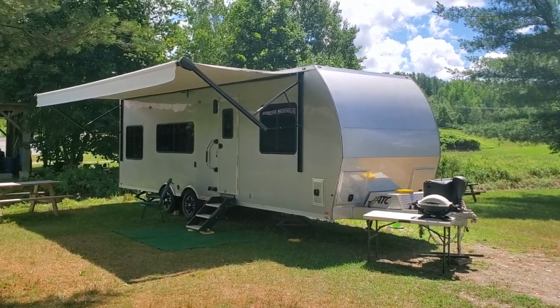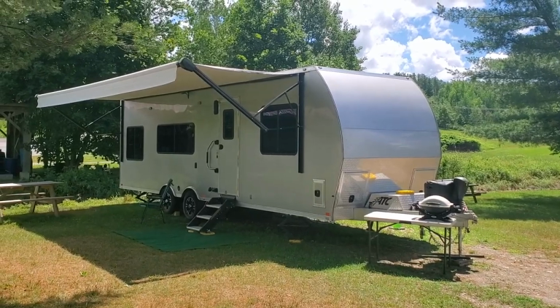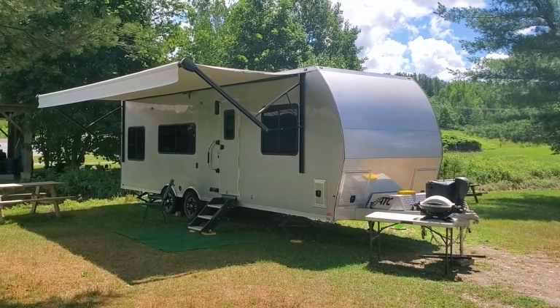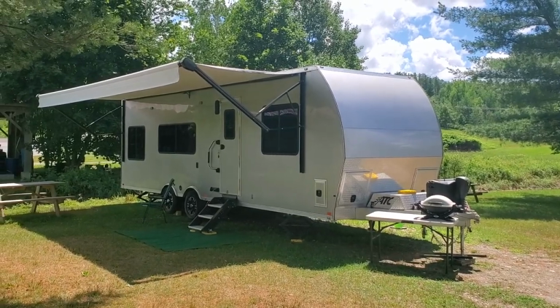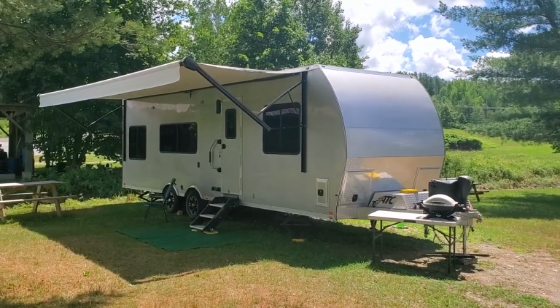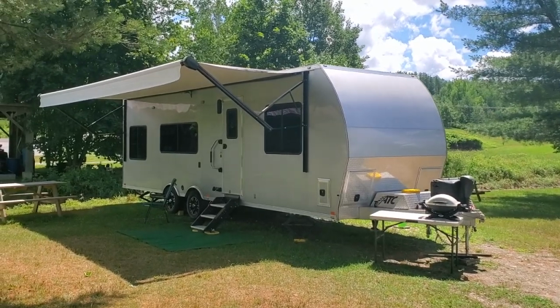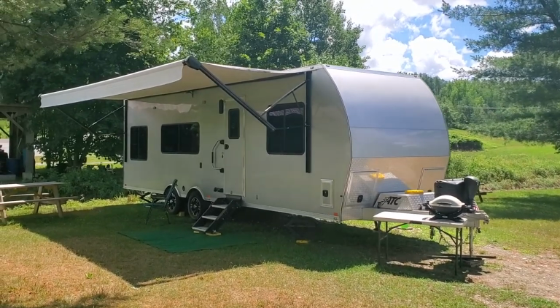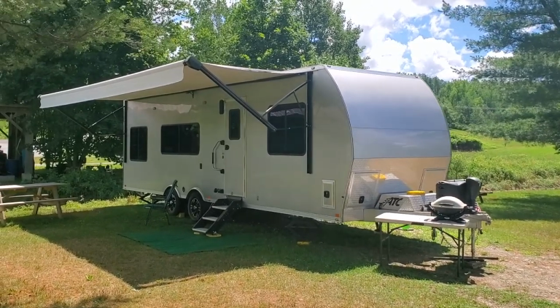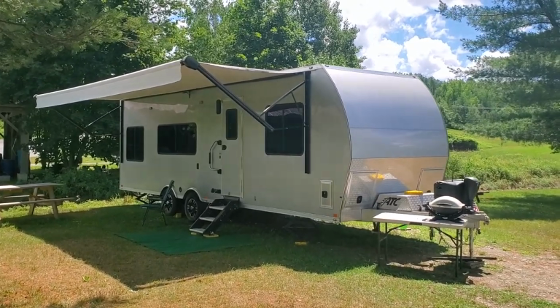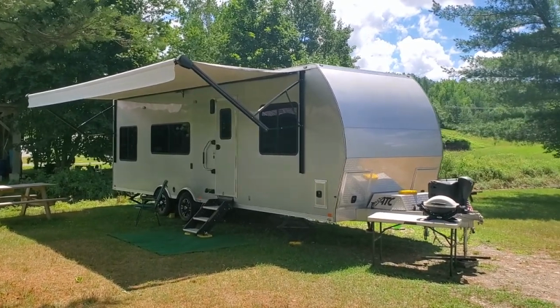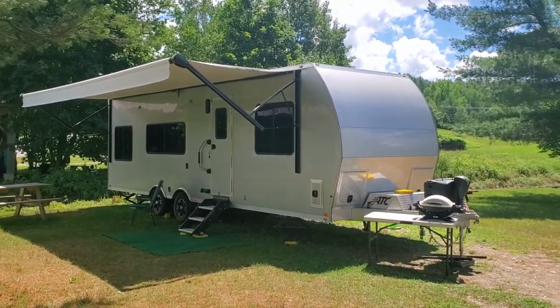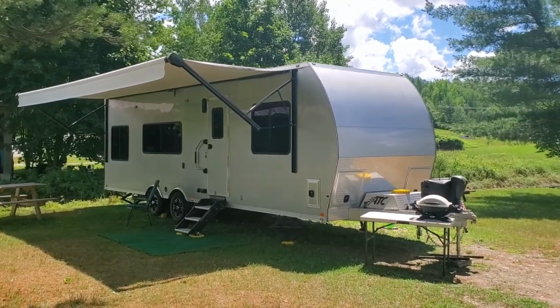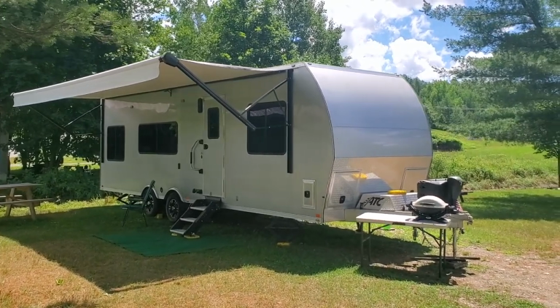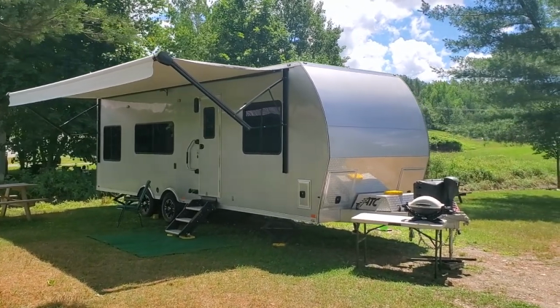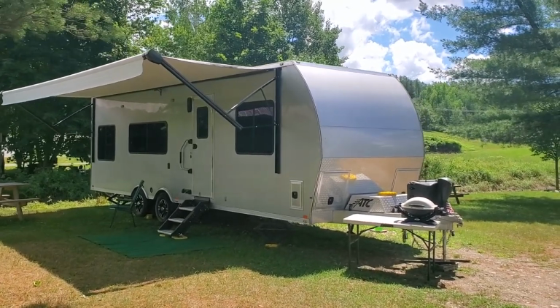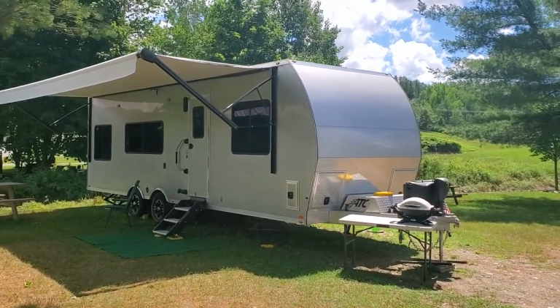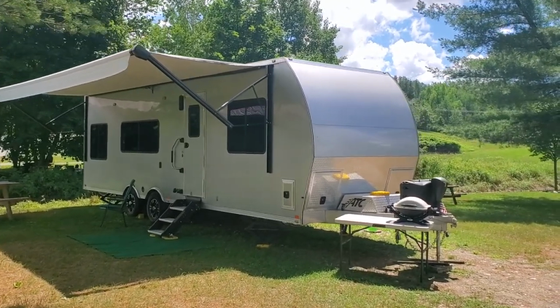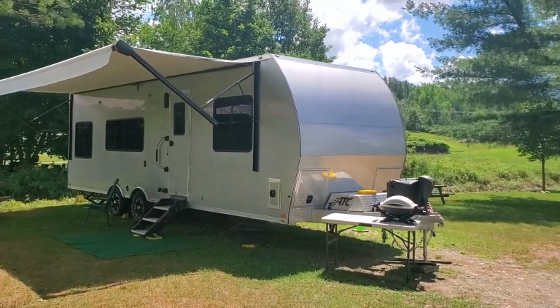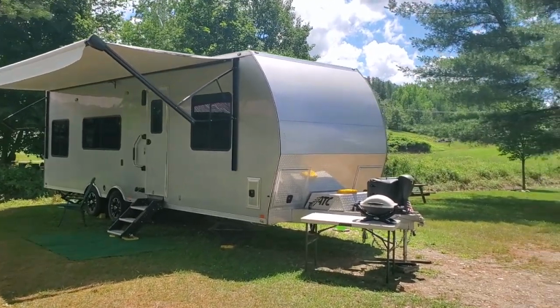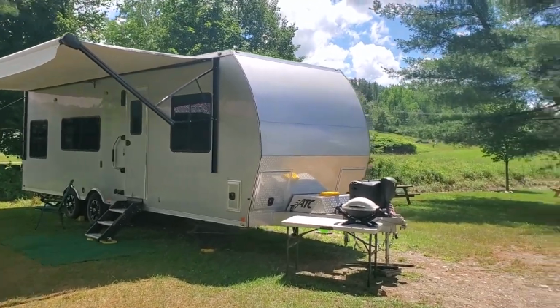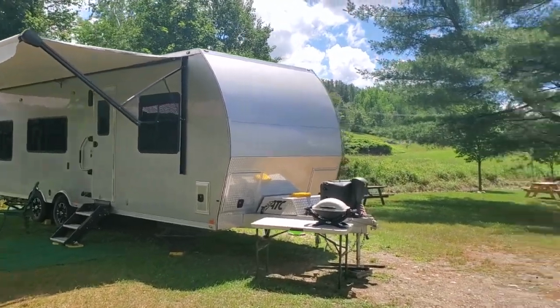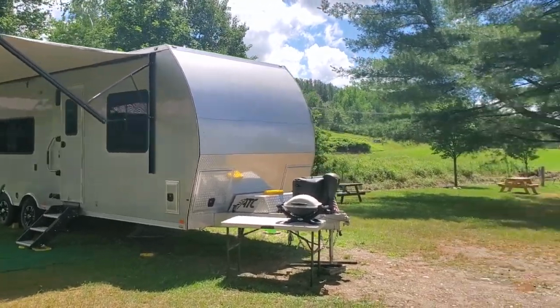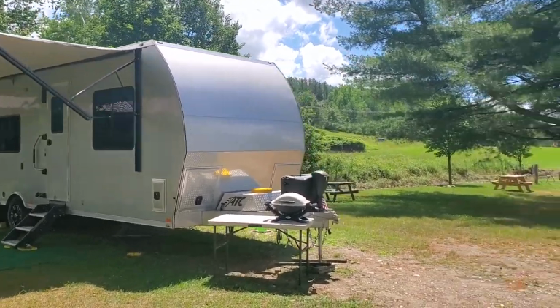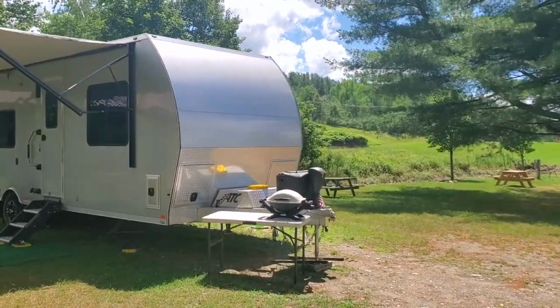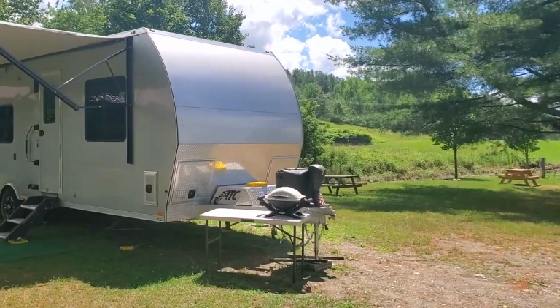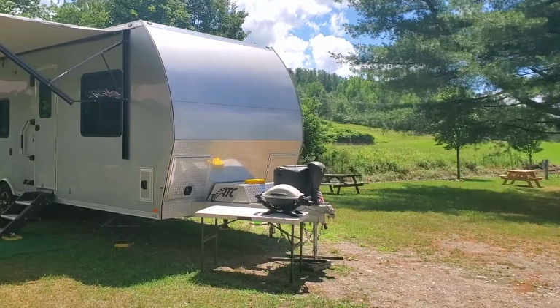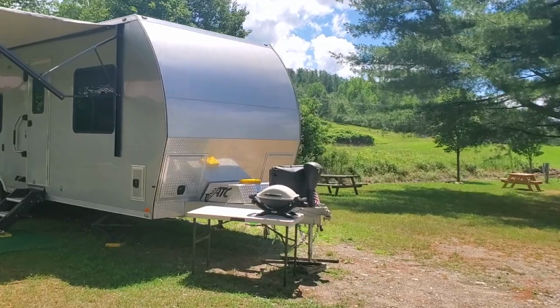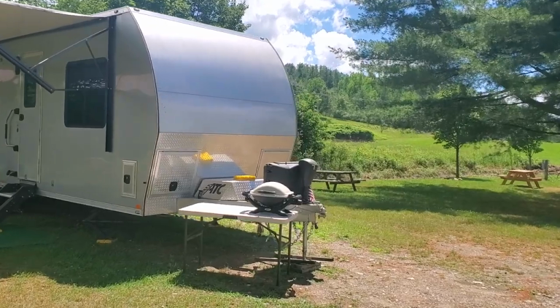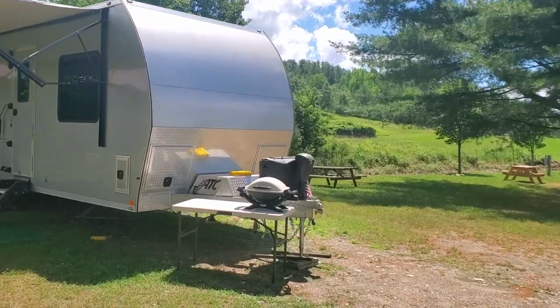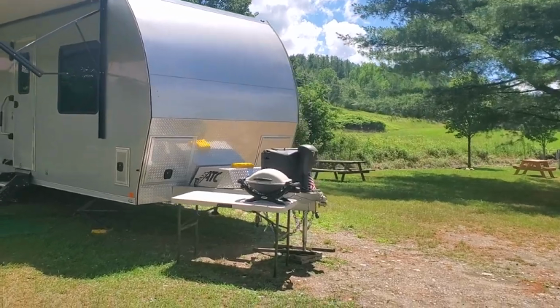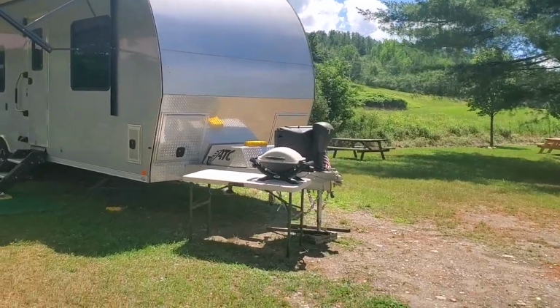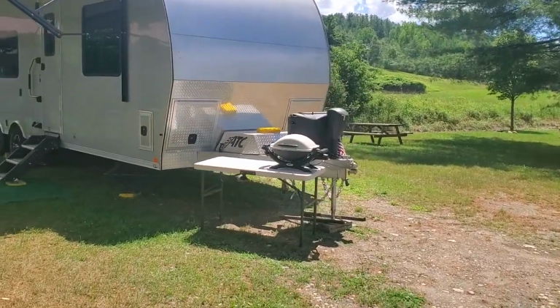We're here in Stowe, Vermont, and I'm going to do a review of this trailer.